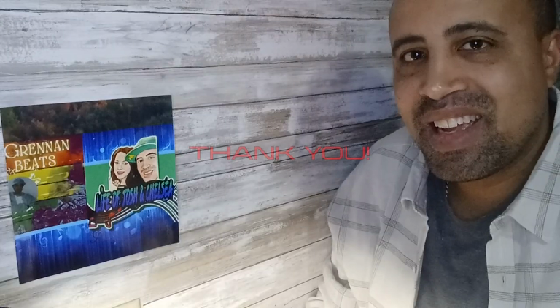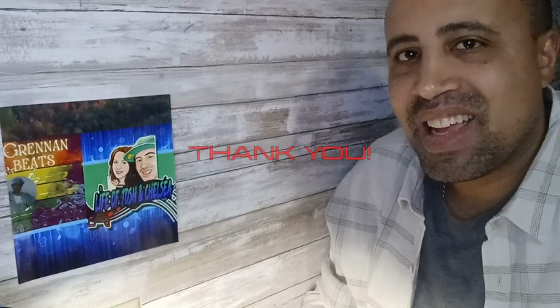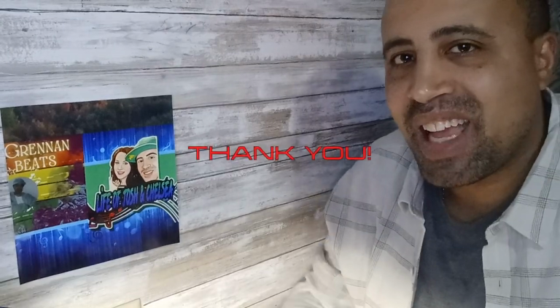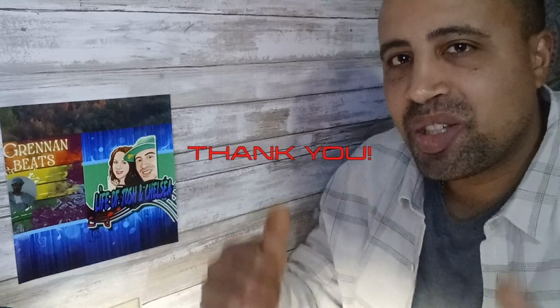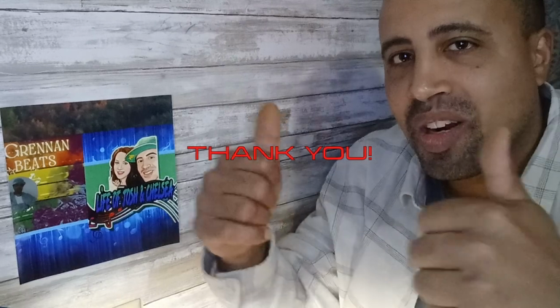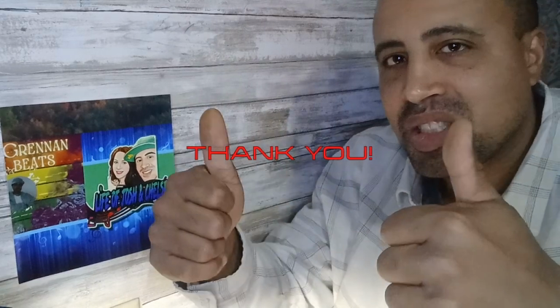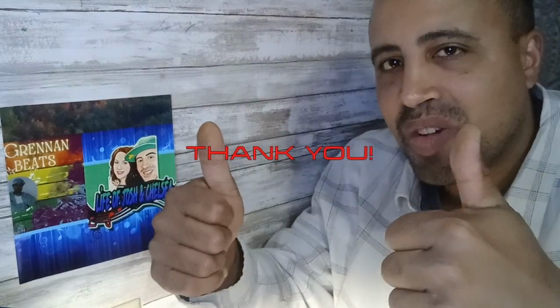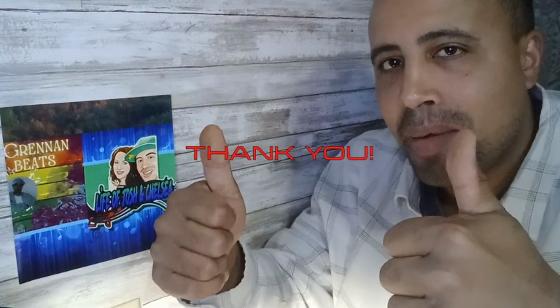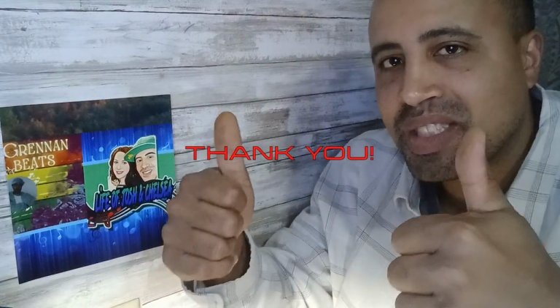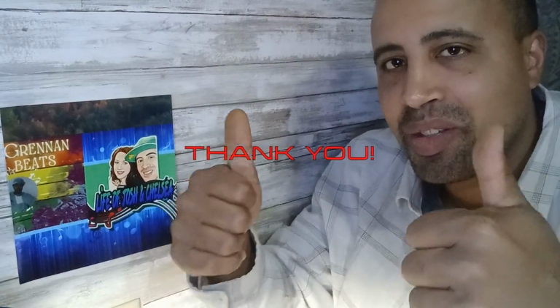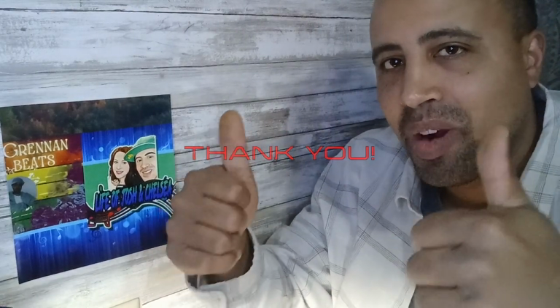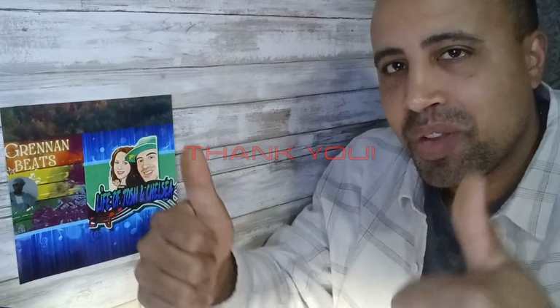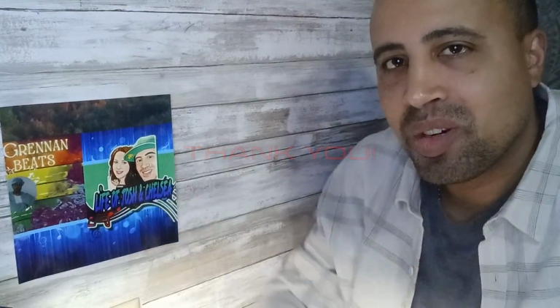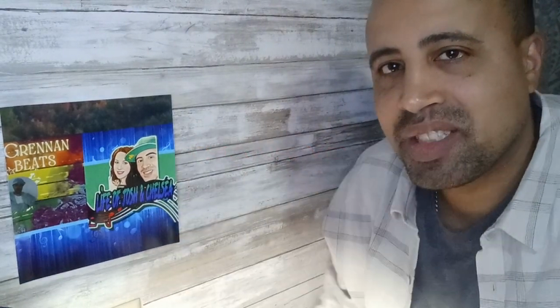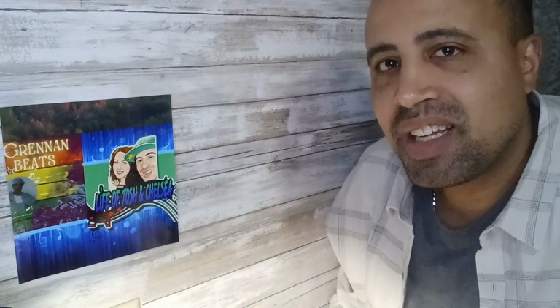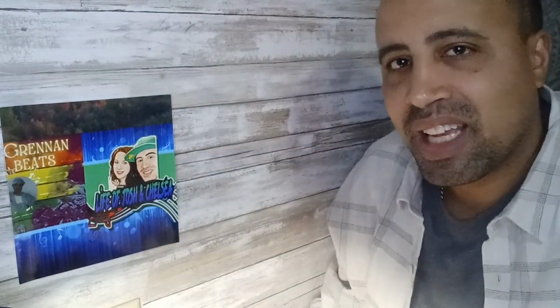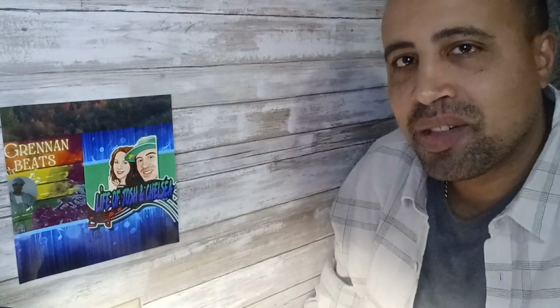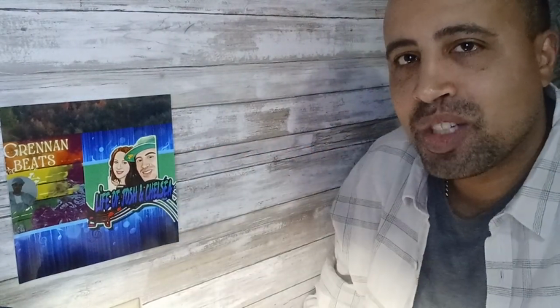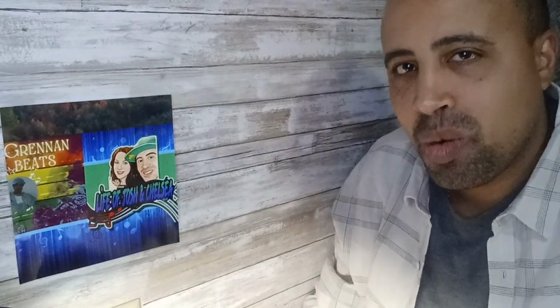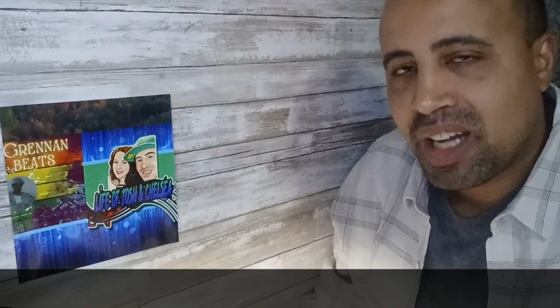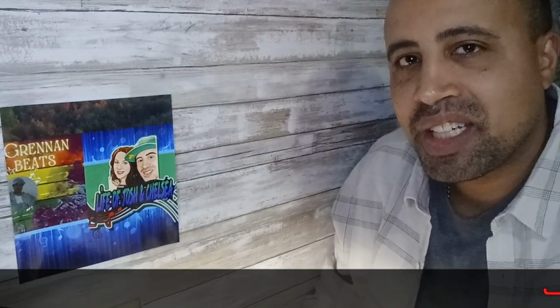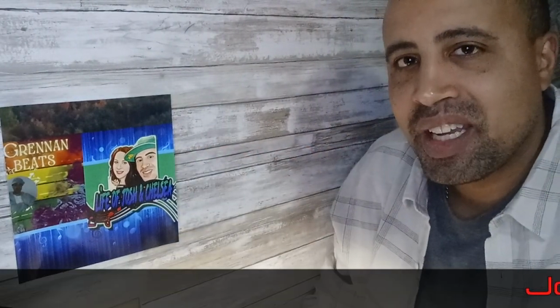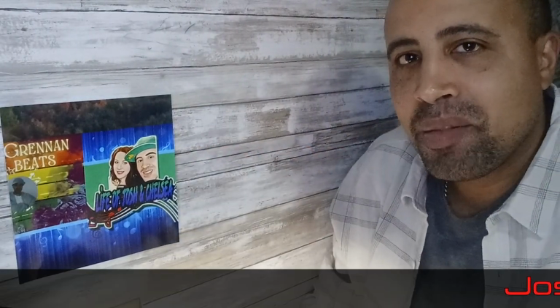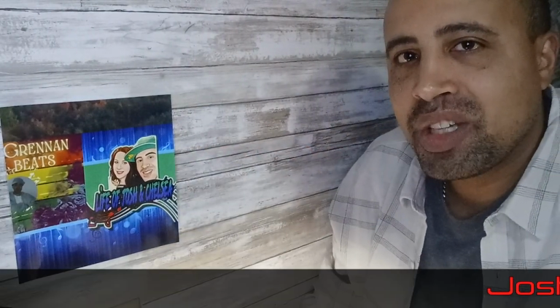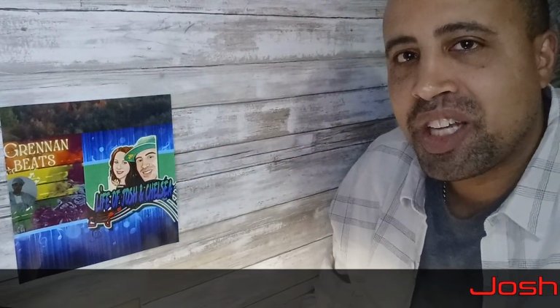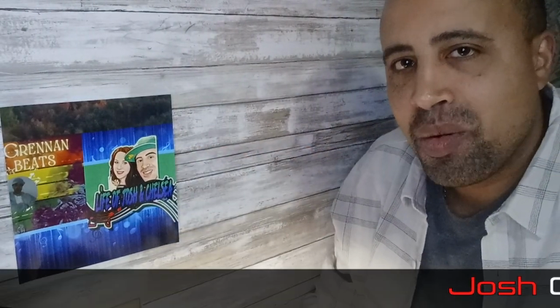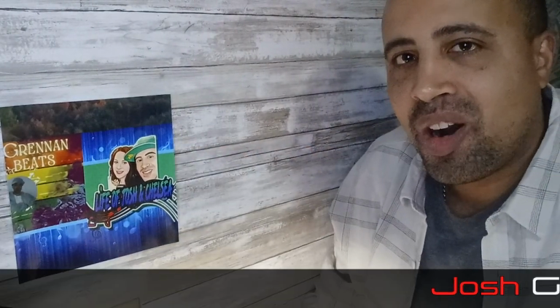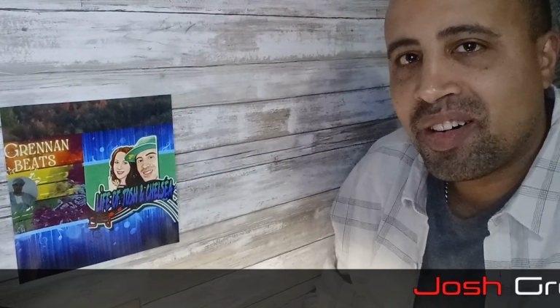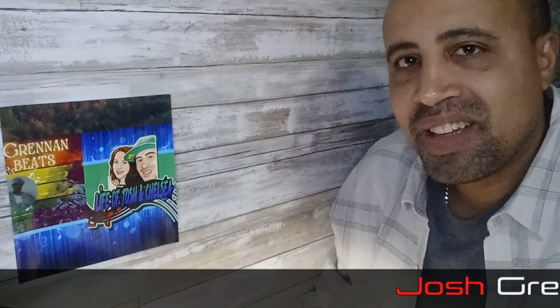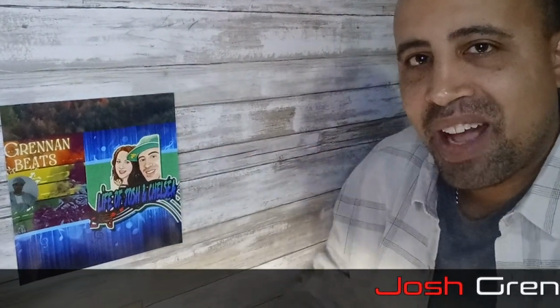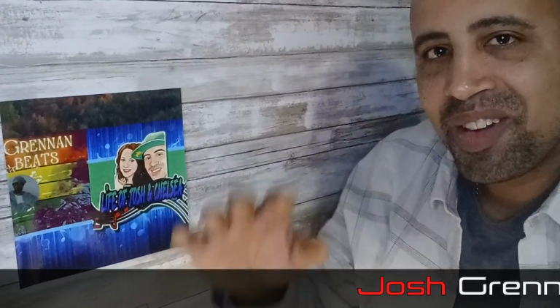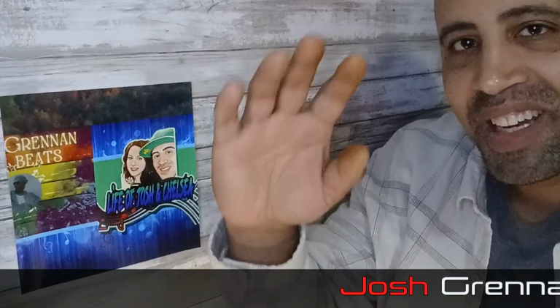Thank you to our subscribers. Thank you to our viewers. Thanks so much for watching. I appreciate you all. Have a good night.